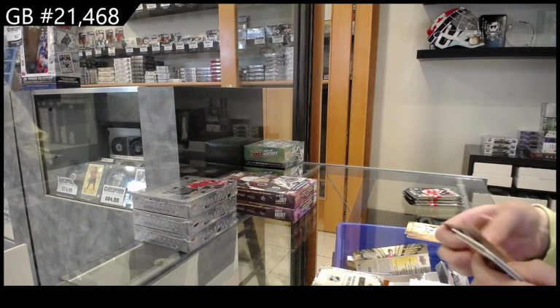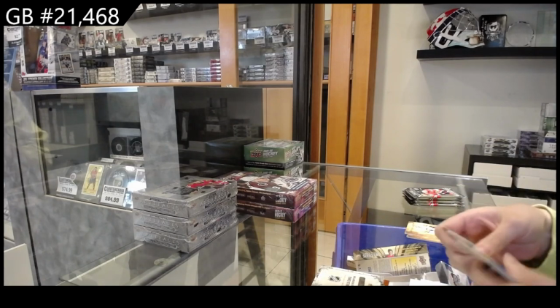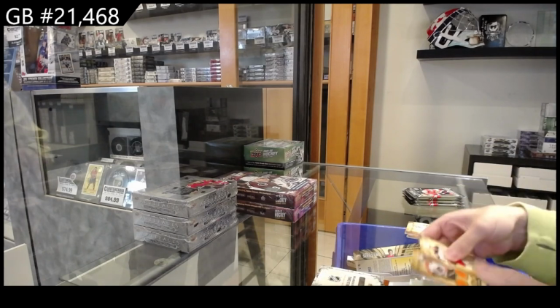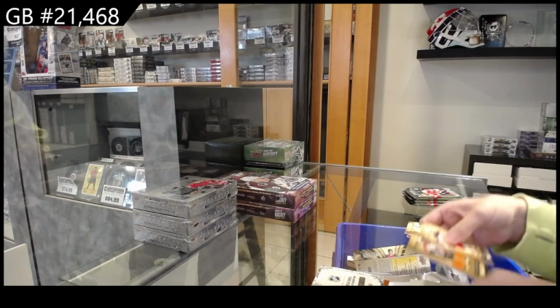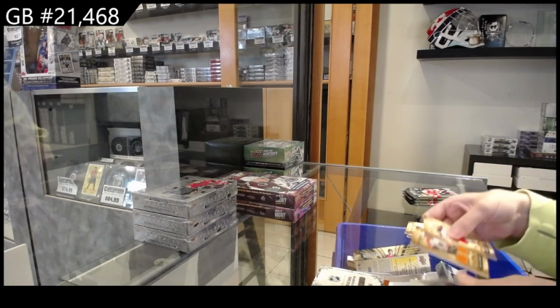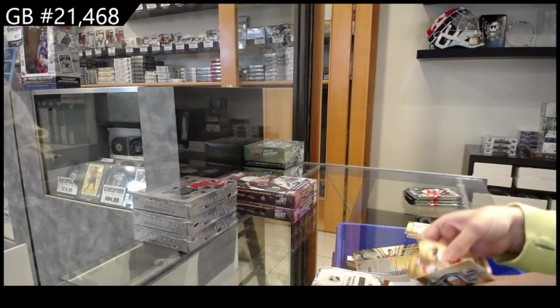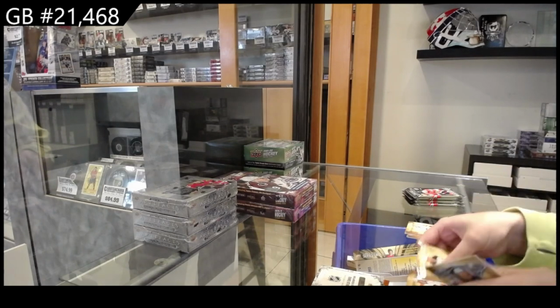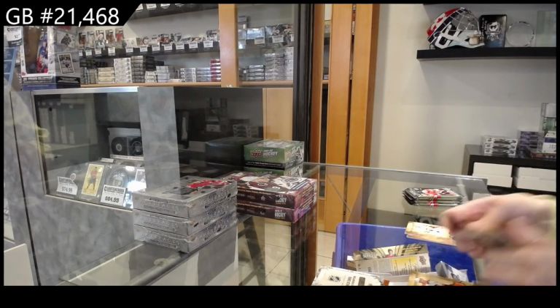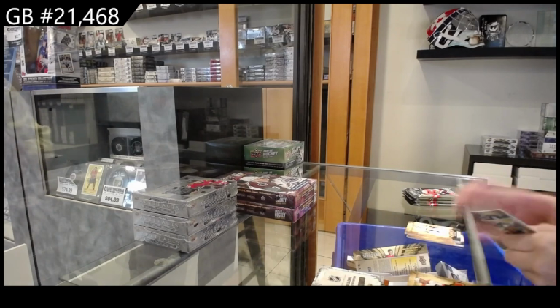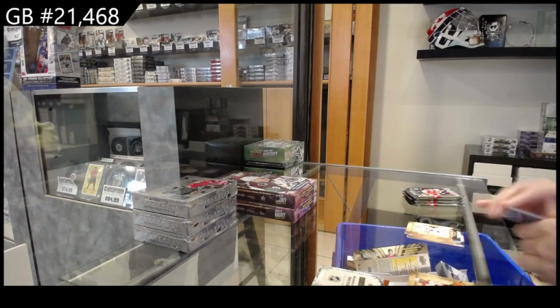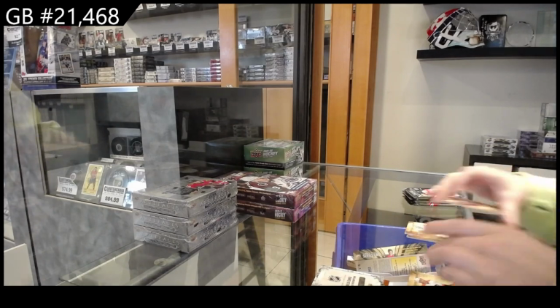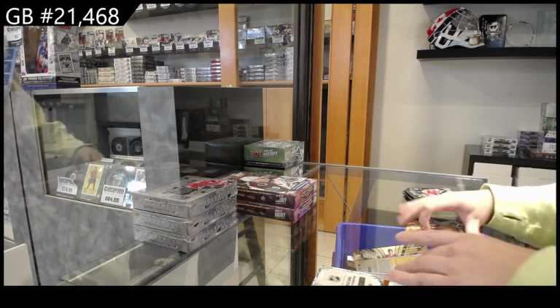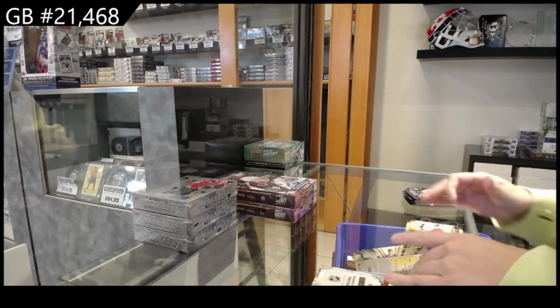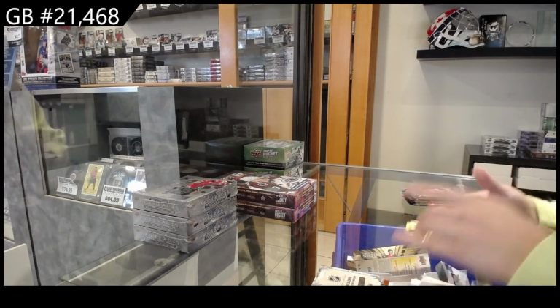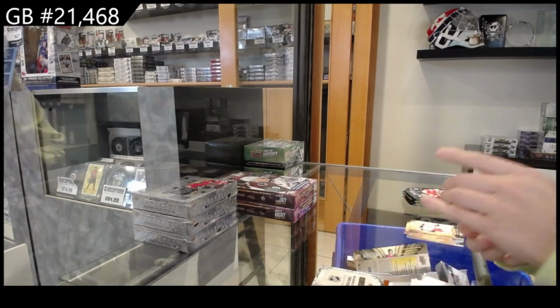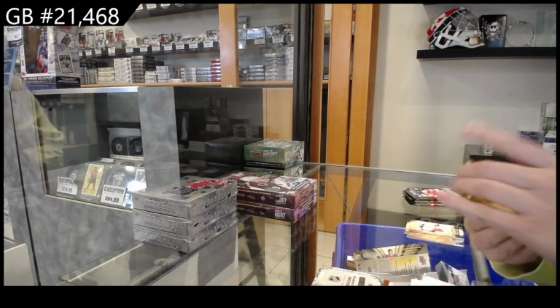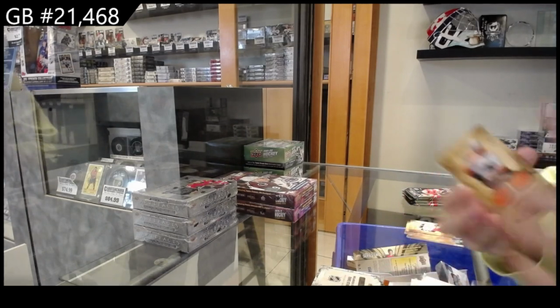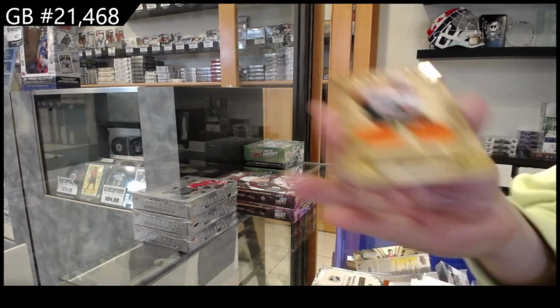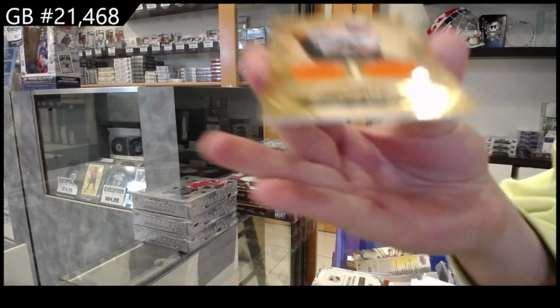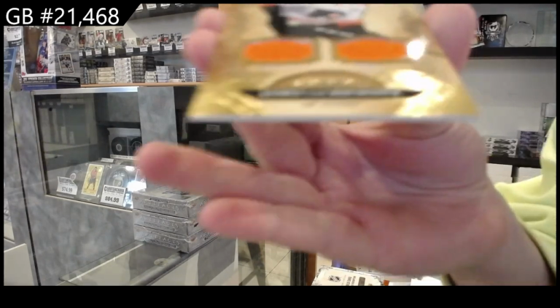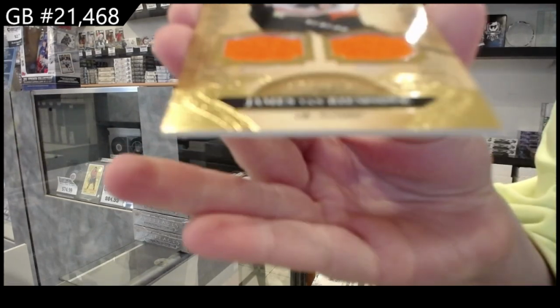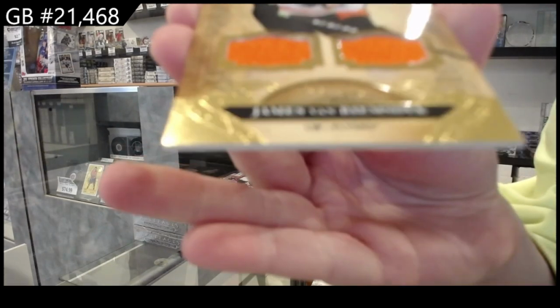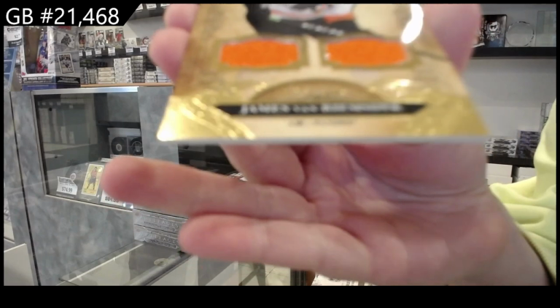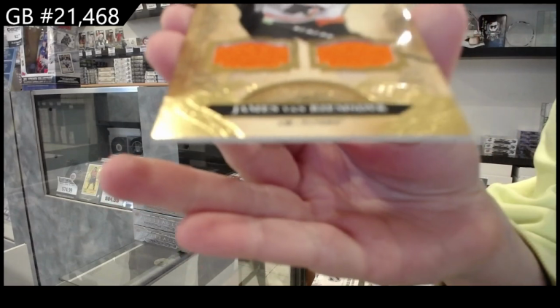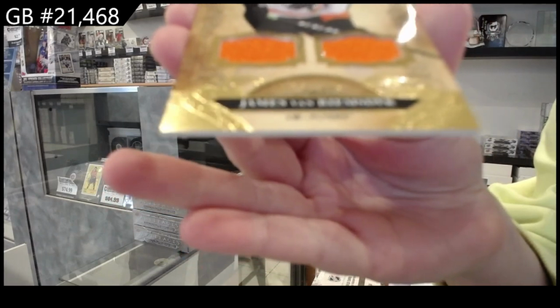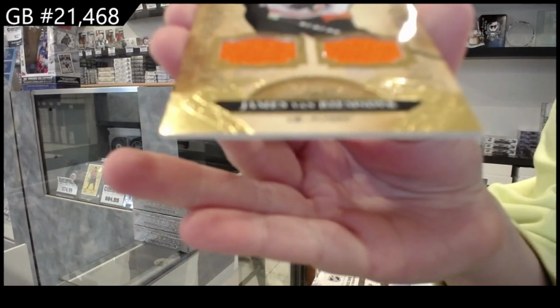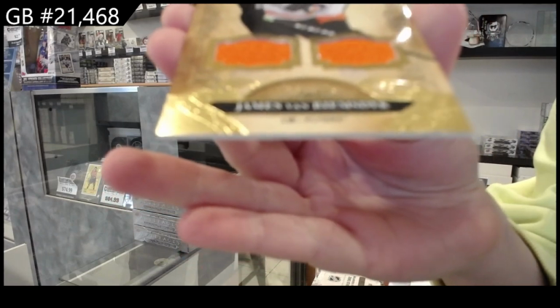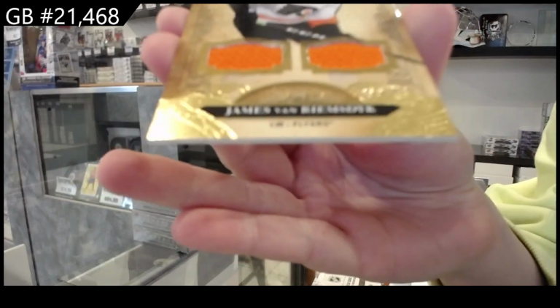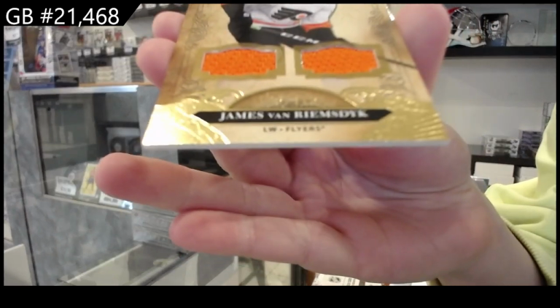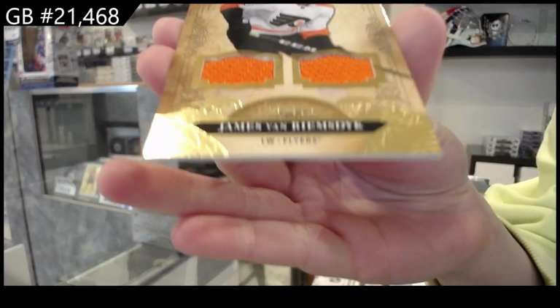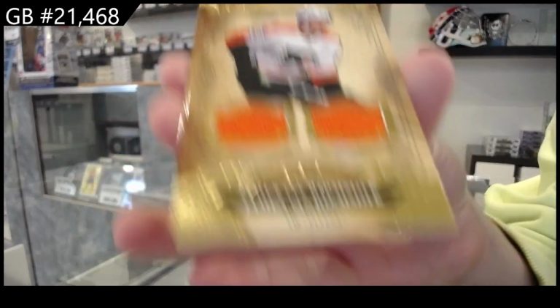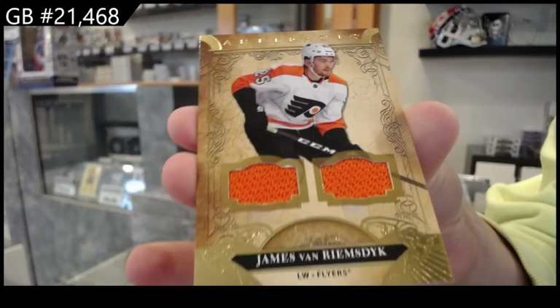We have a dual jersey, number 2195, for Philadelphia — James Van Riemsdyk.